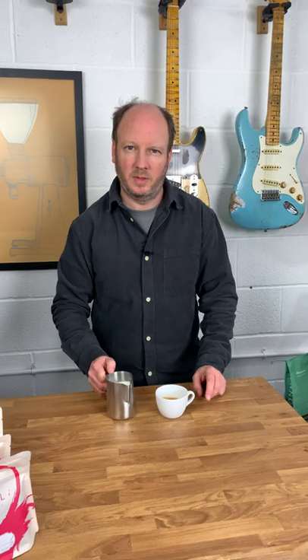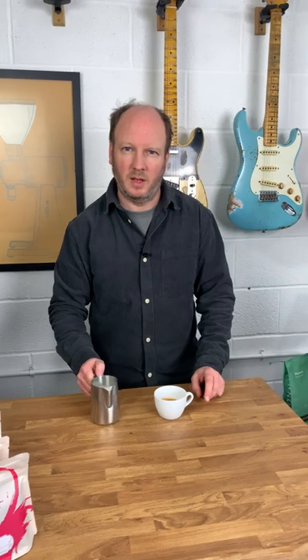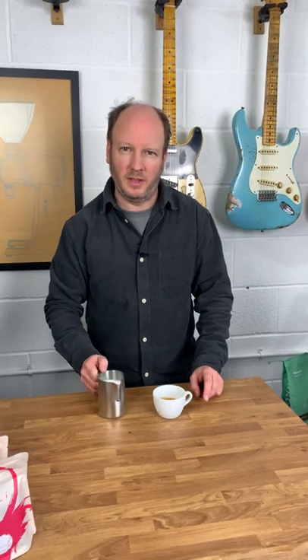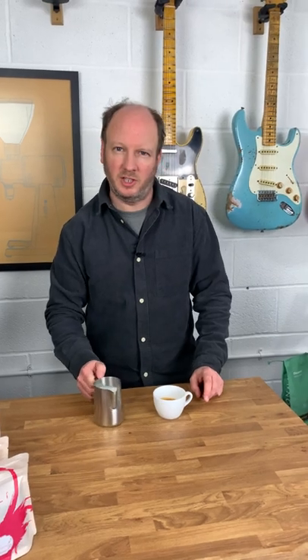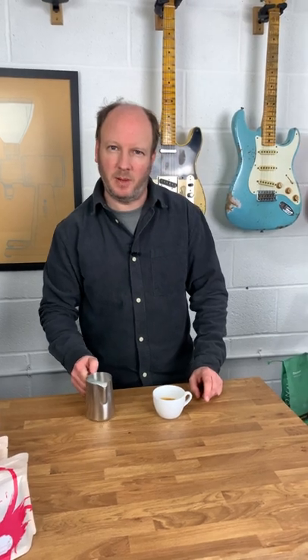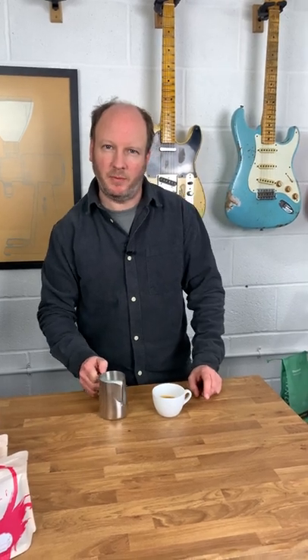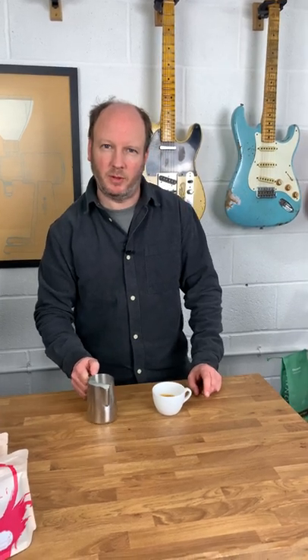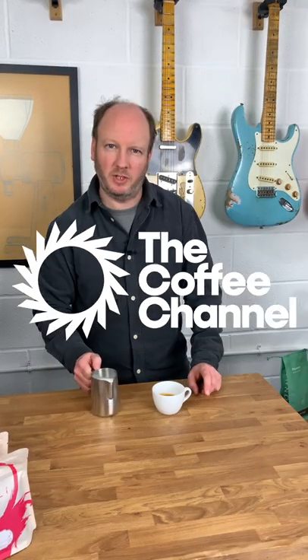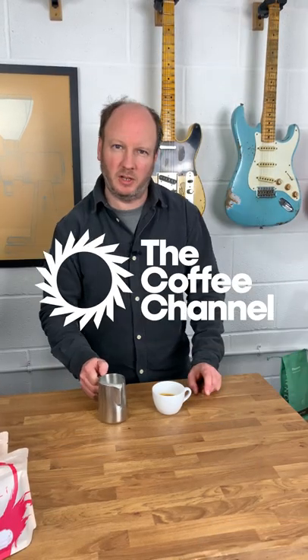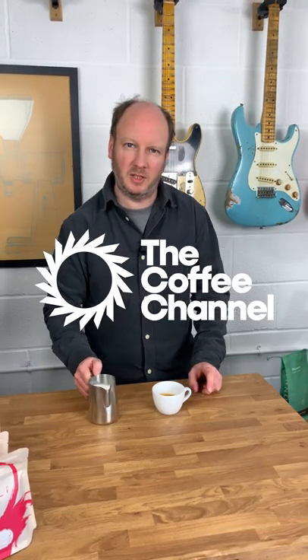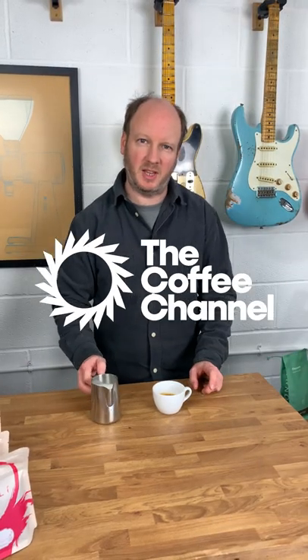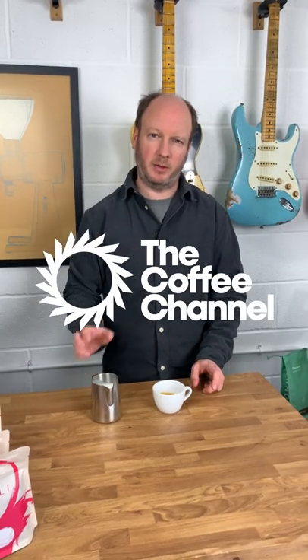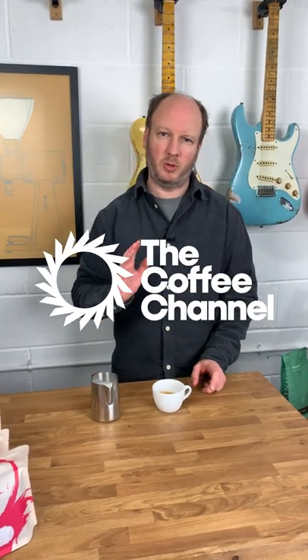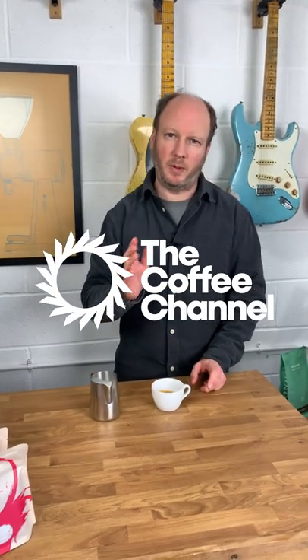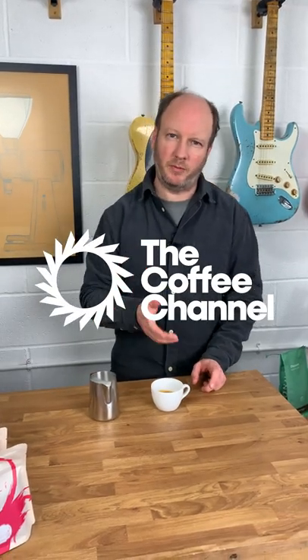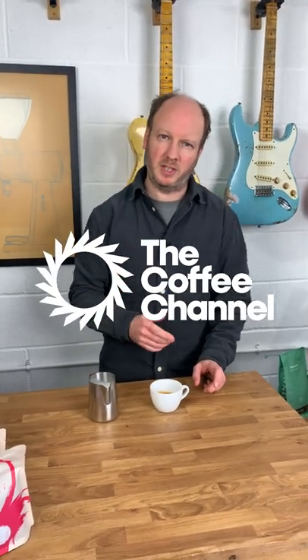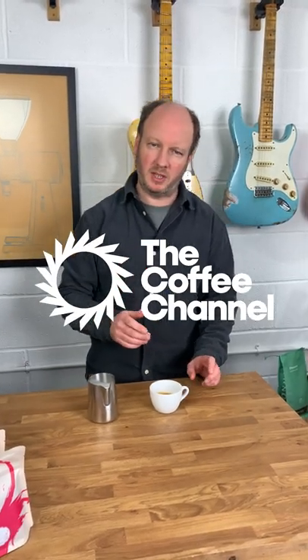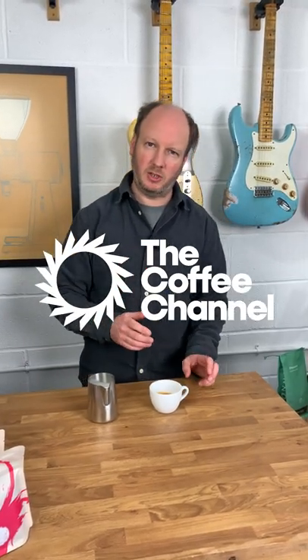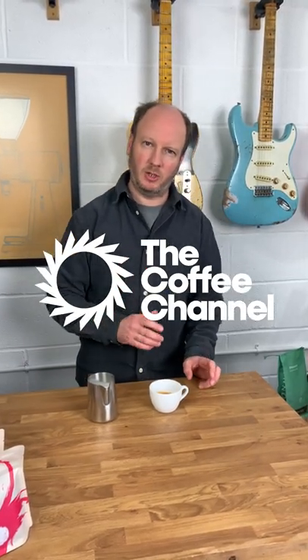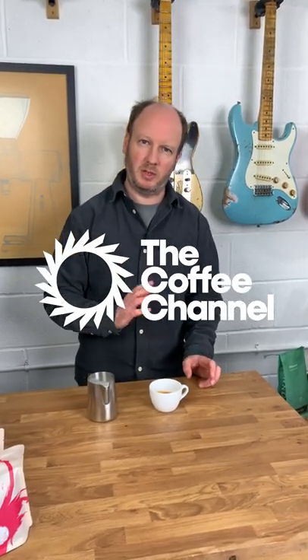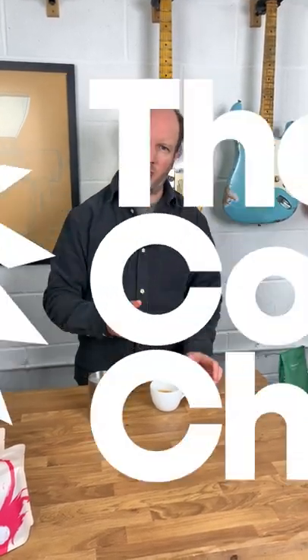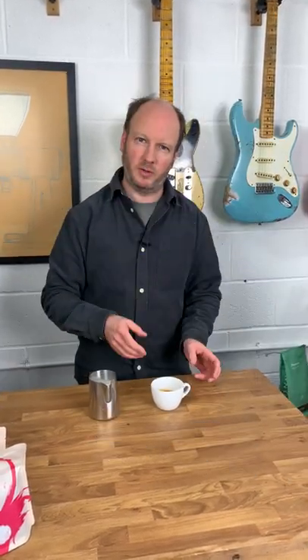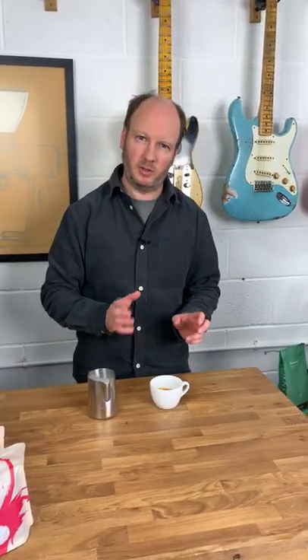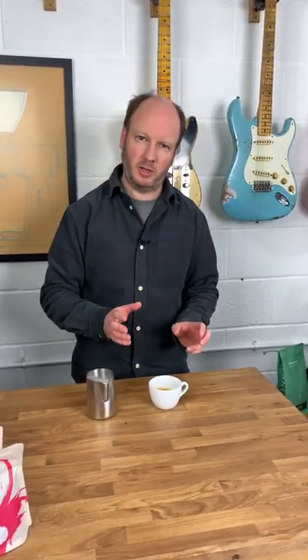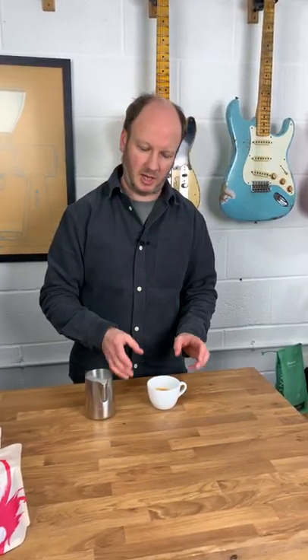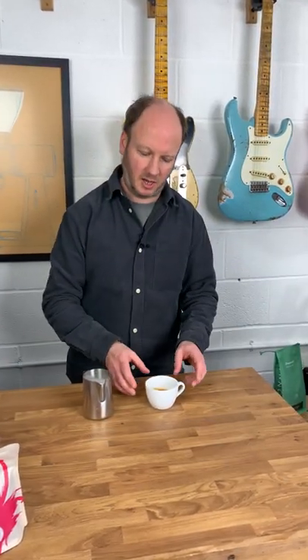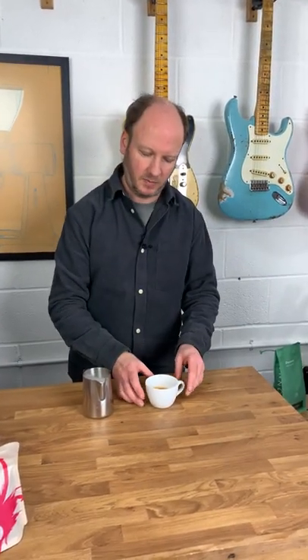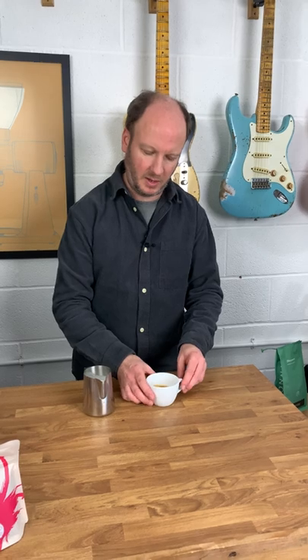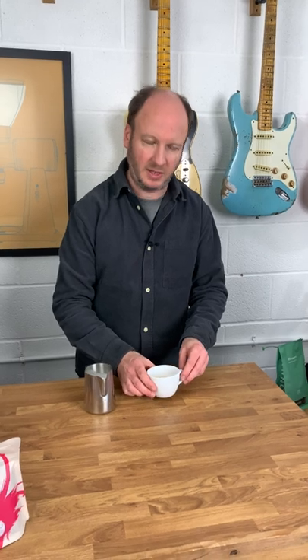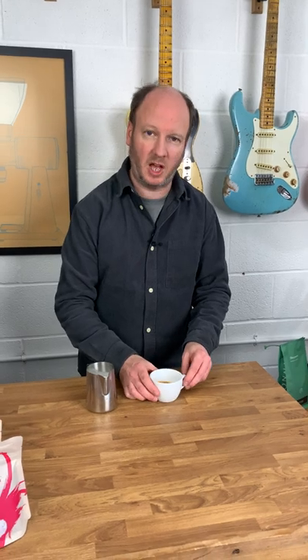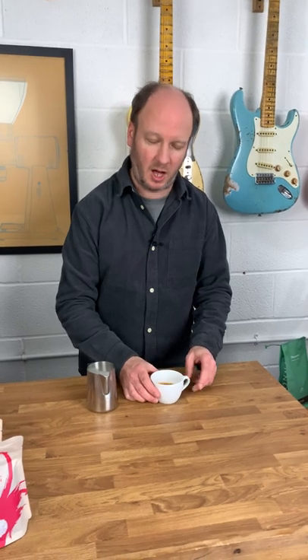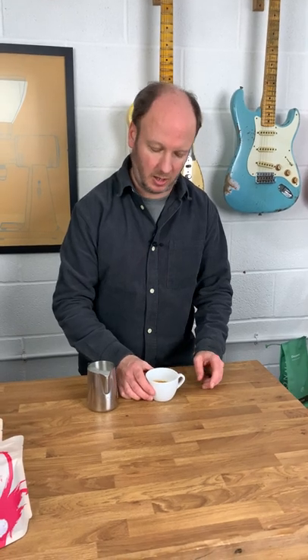Hi, this is JP from The Coffee Channel. Today I'm going to be talking about the first thing that you should do when you start off doing latte art, and that's the heart.